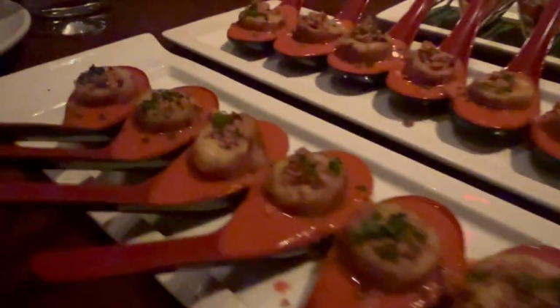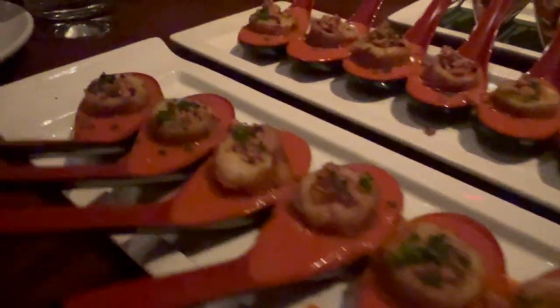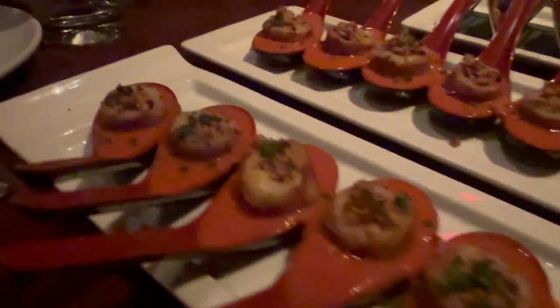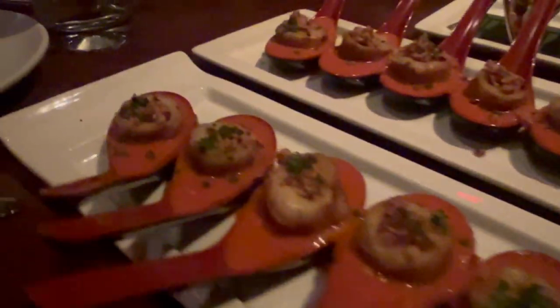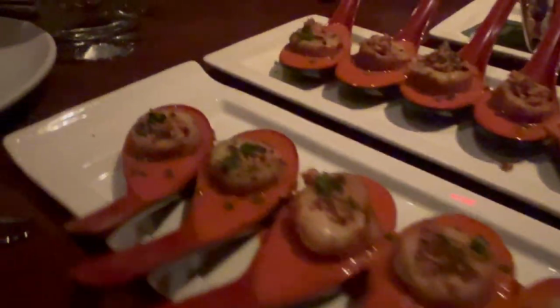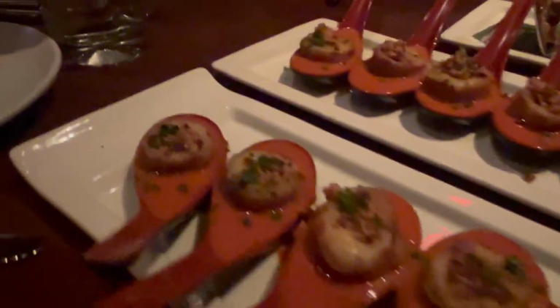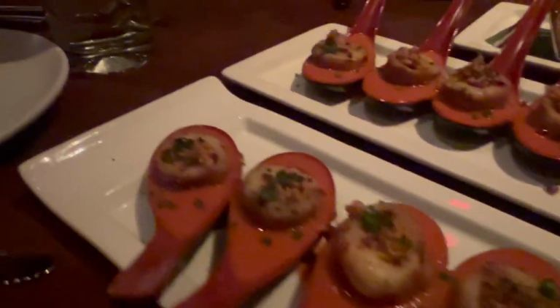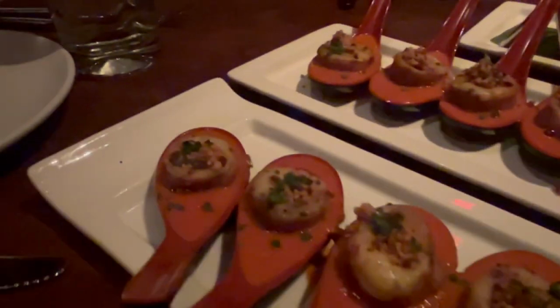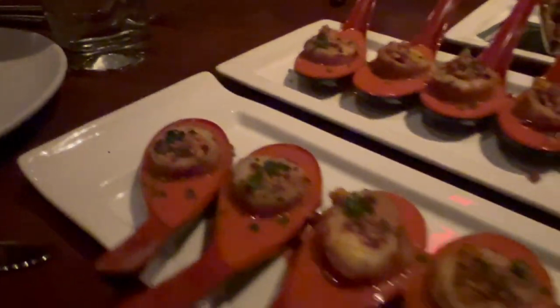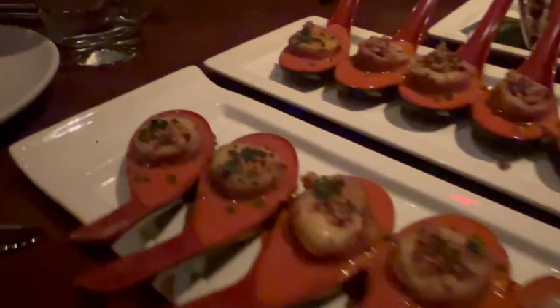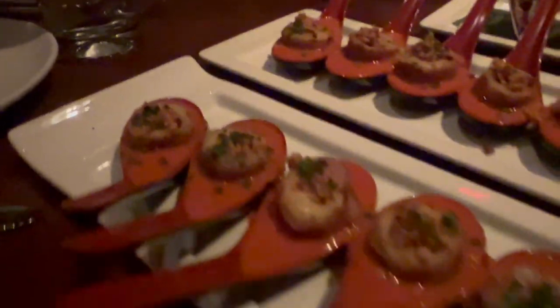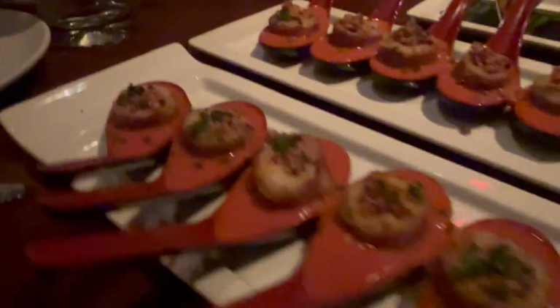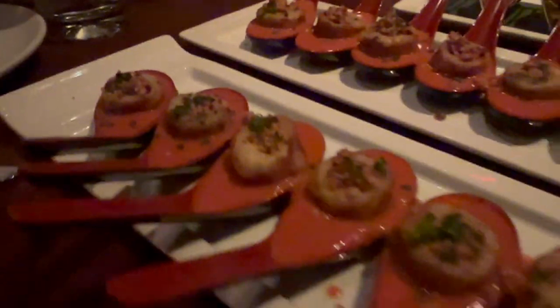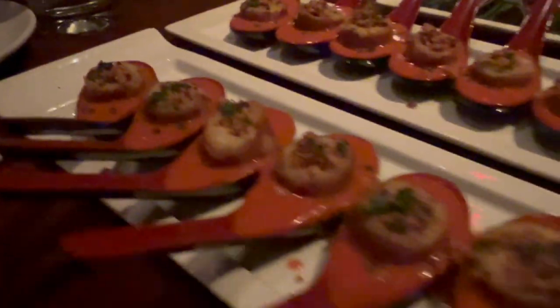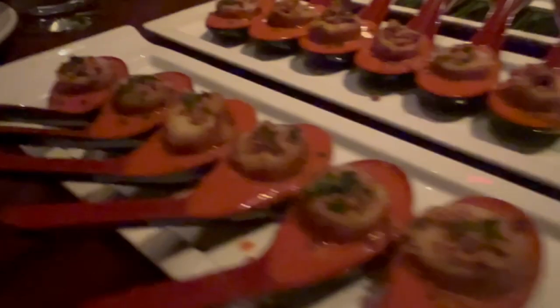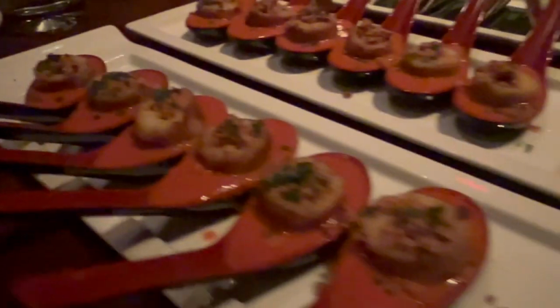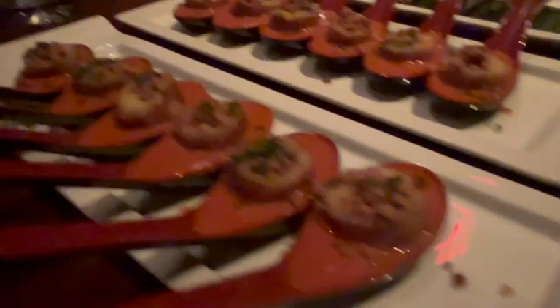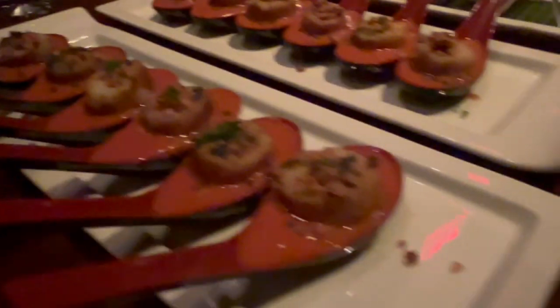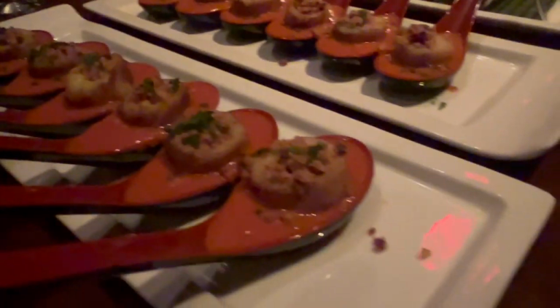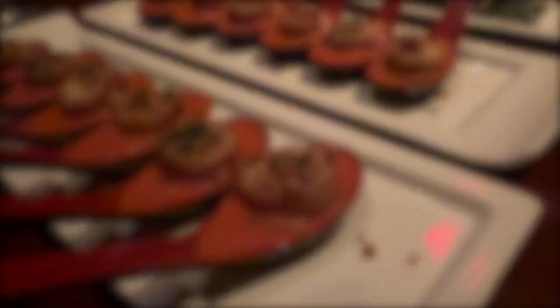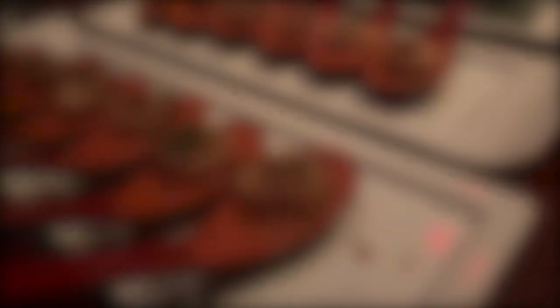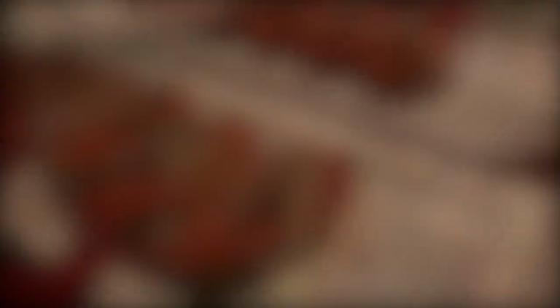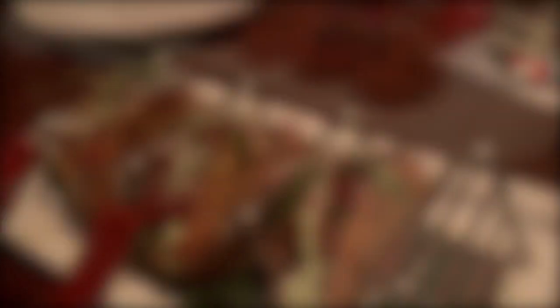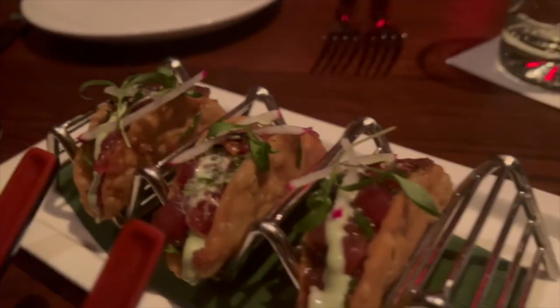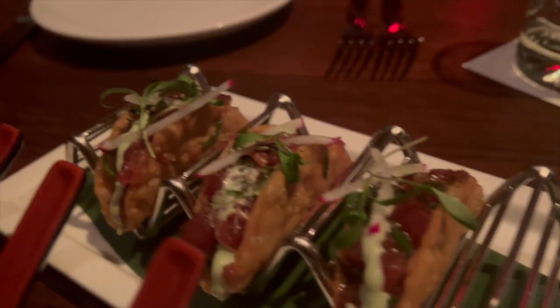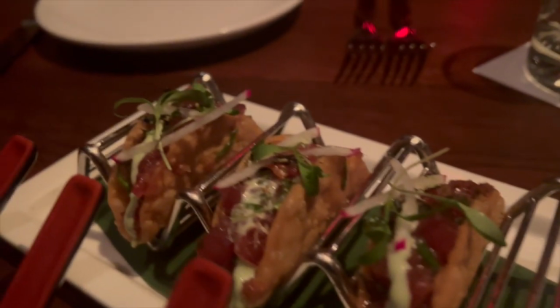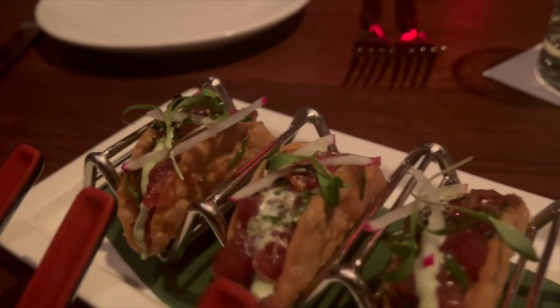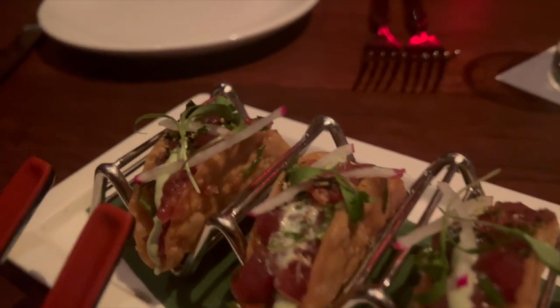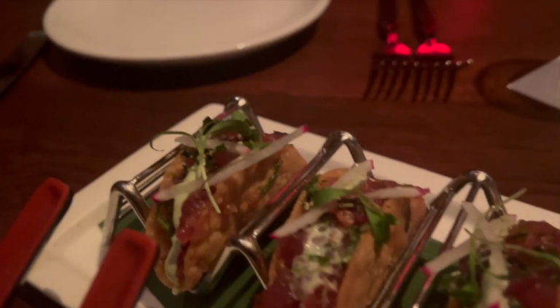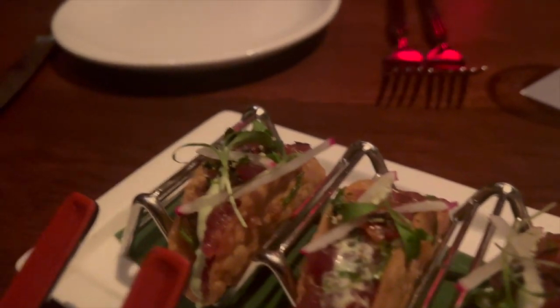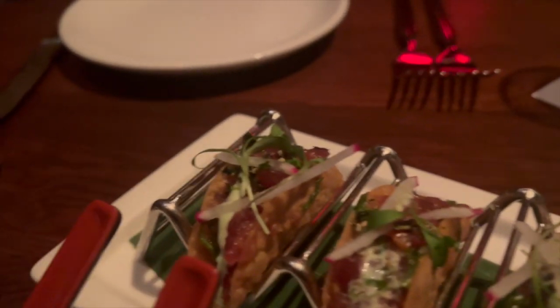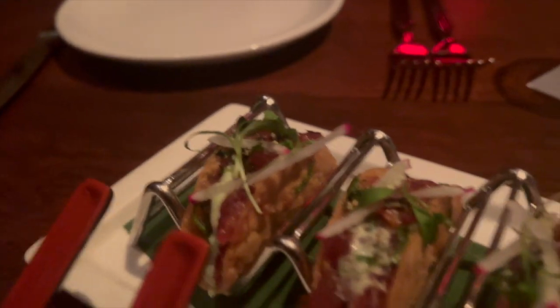For our first course, we had the tomato soup dumplings with bacon, tuna tacos, and avocado toast.